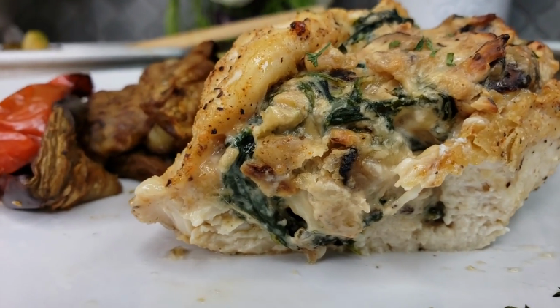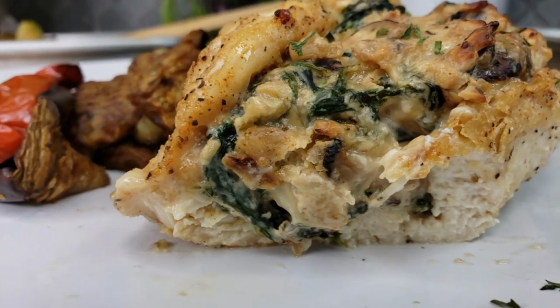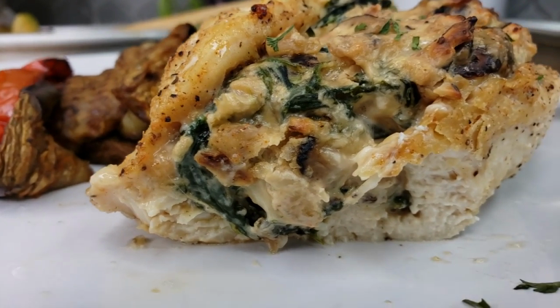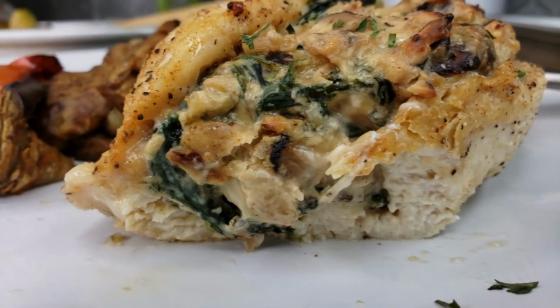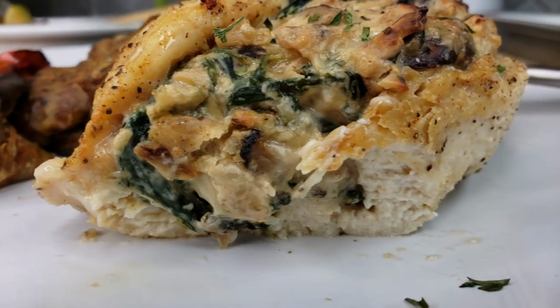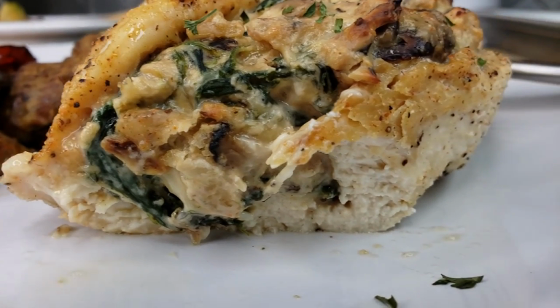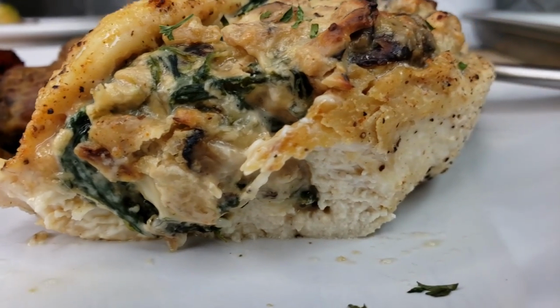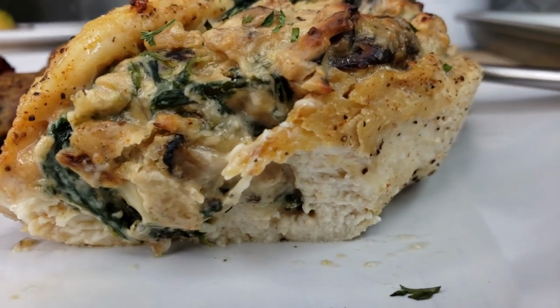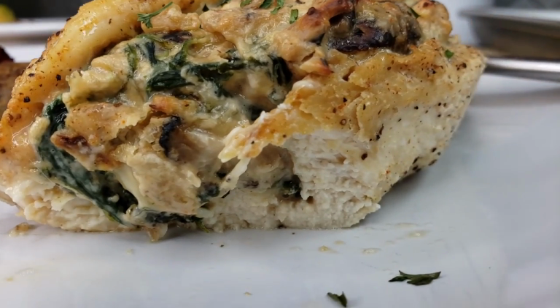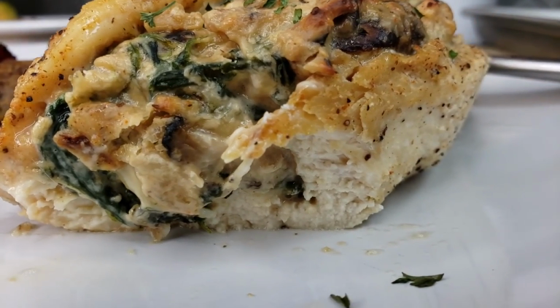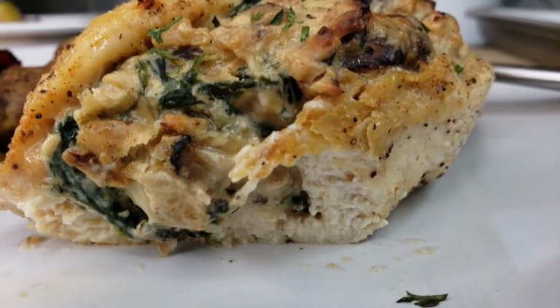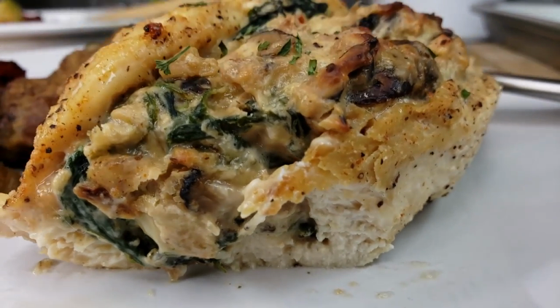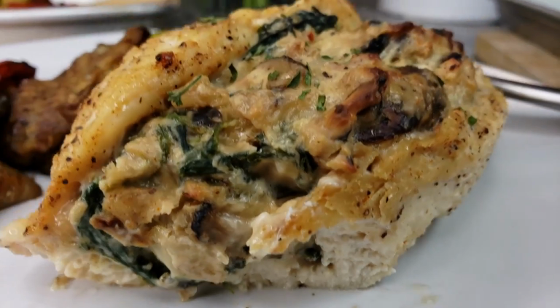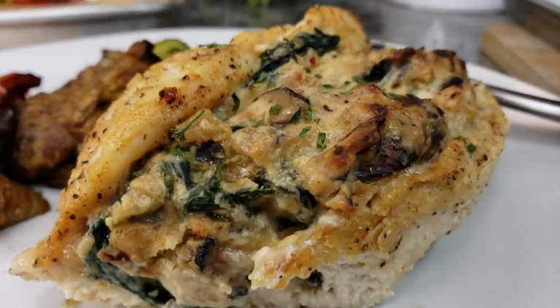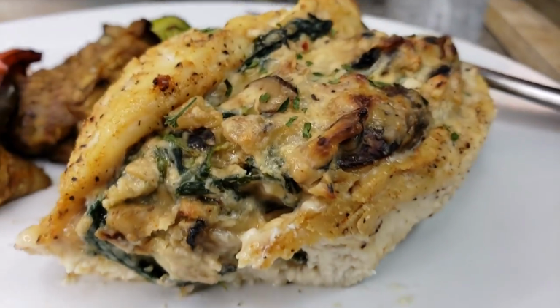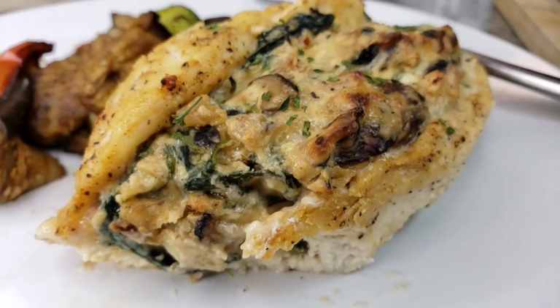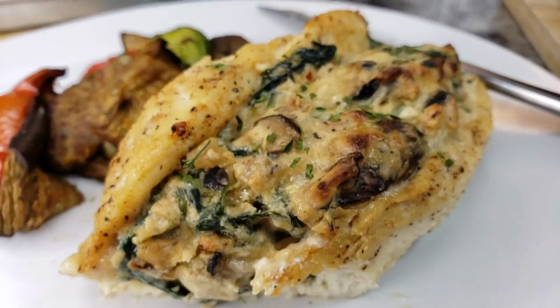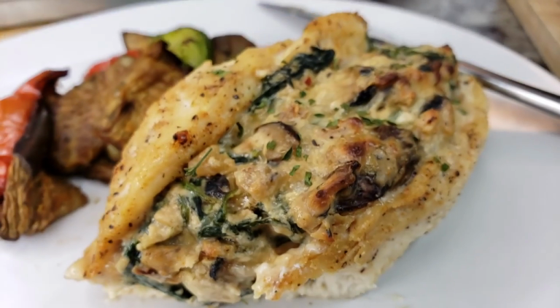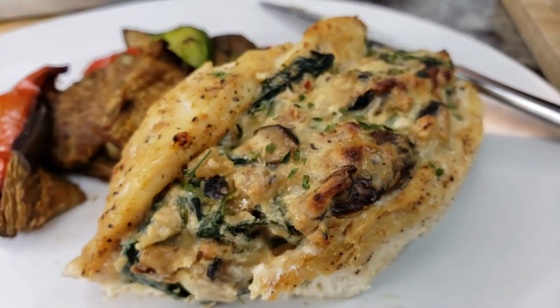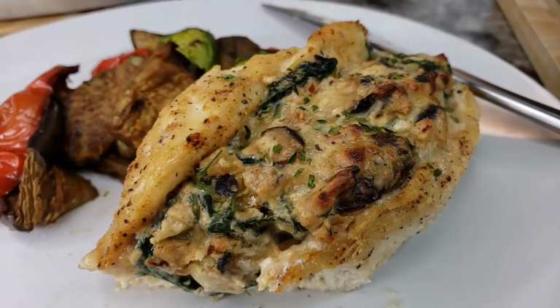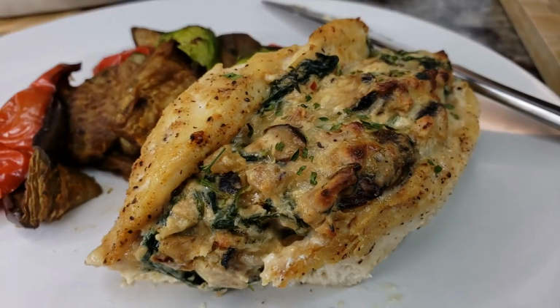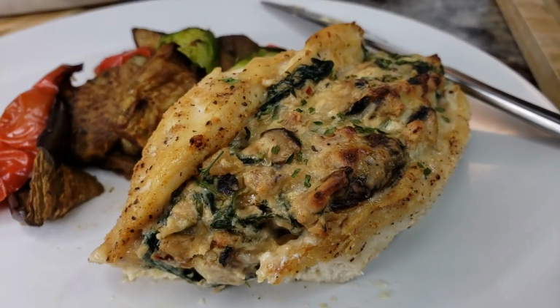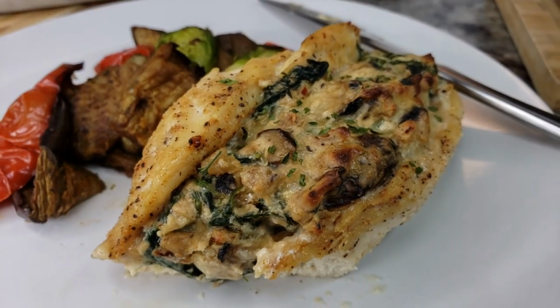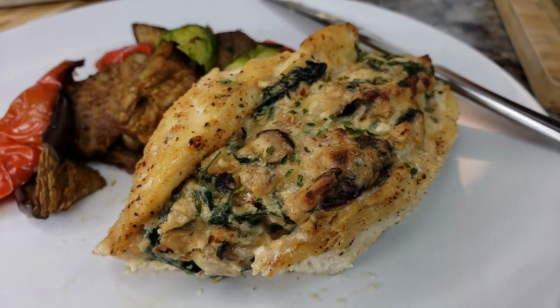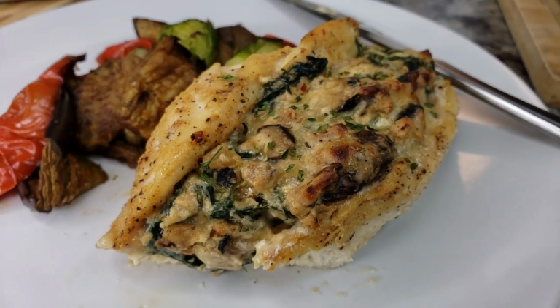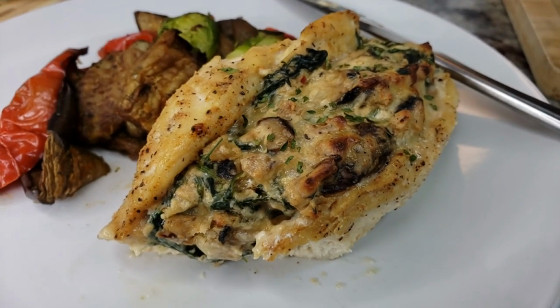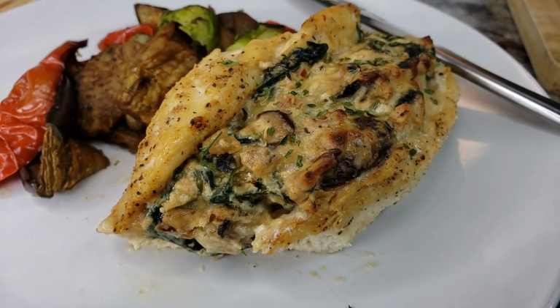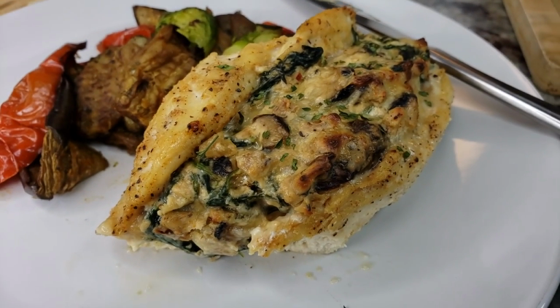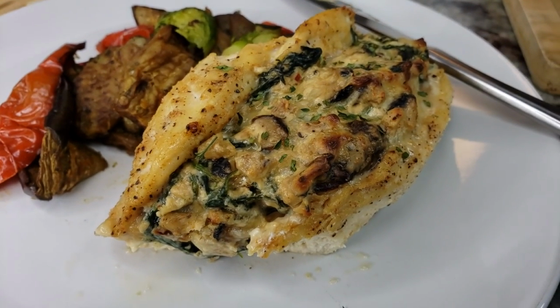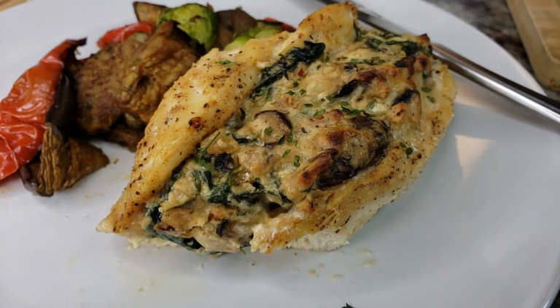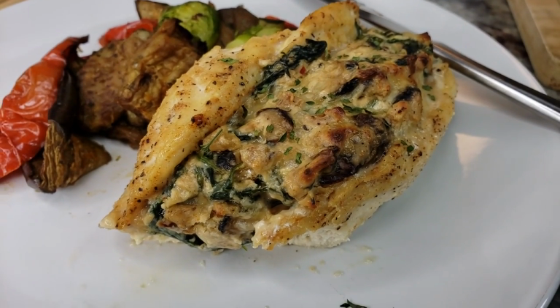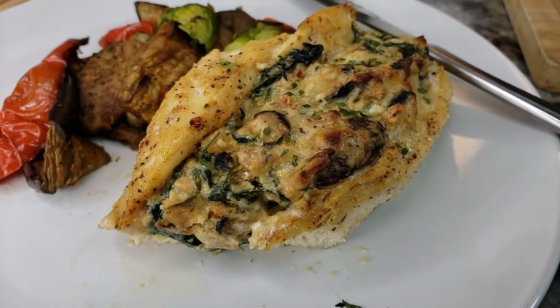I hope you give this recipe a try, I hope you like it, and thanks for watching!